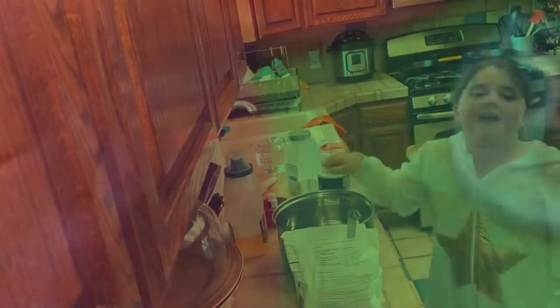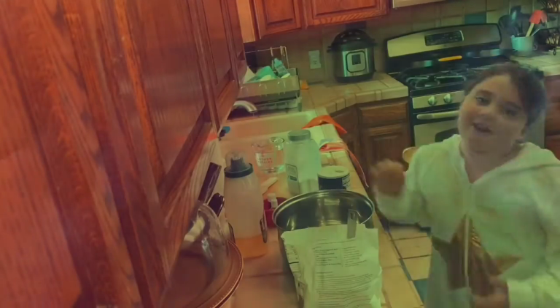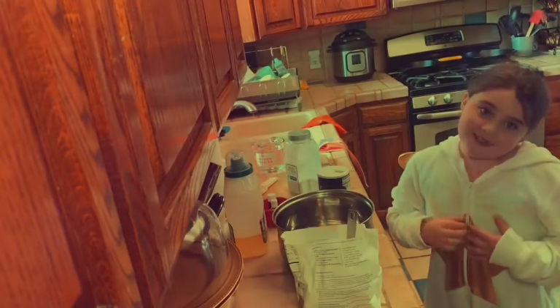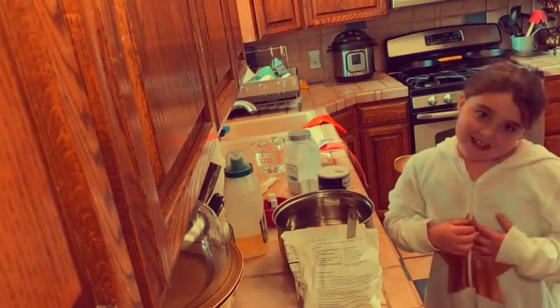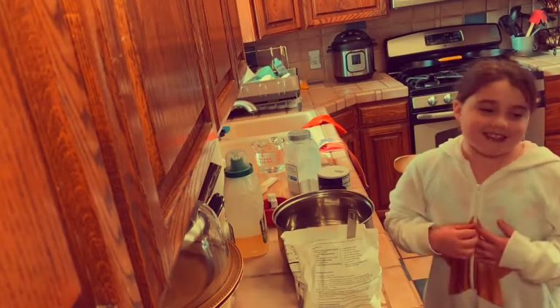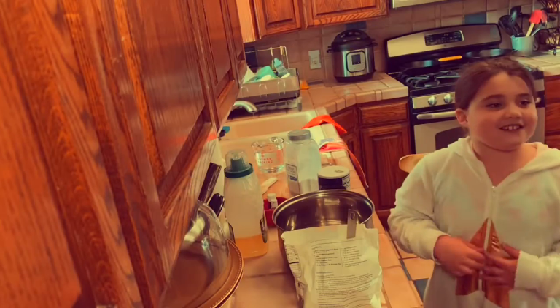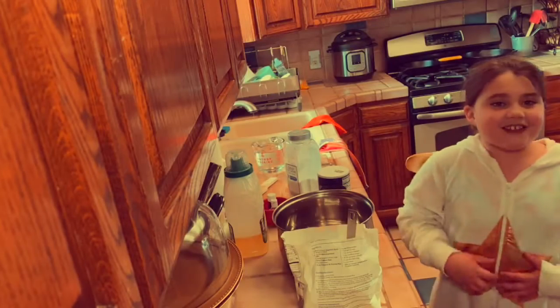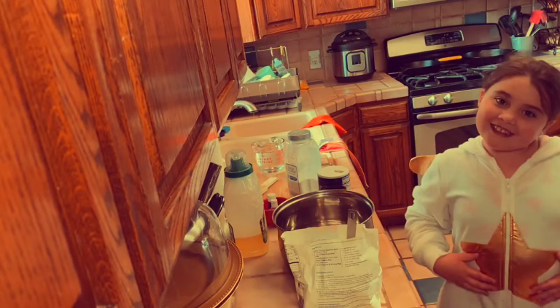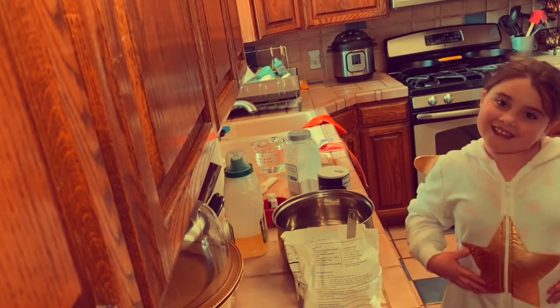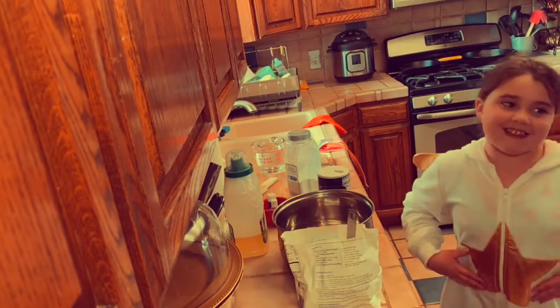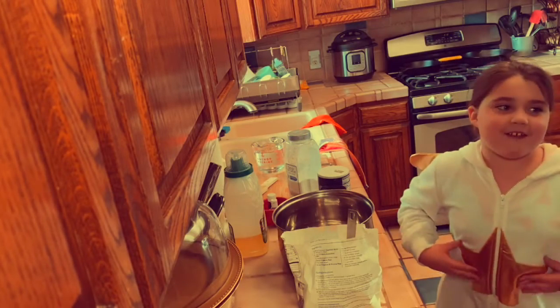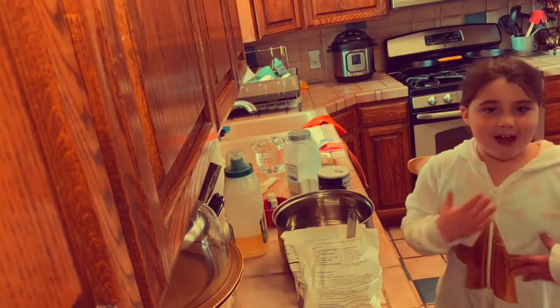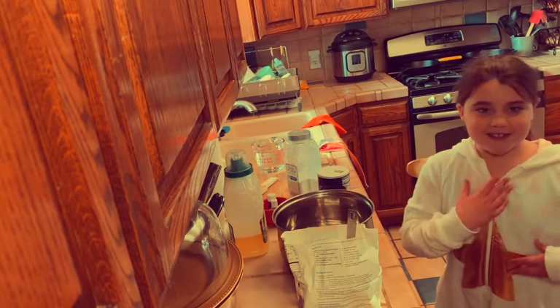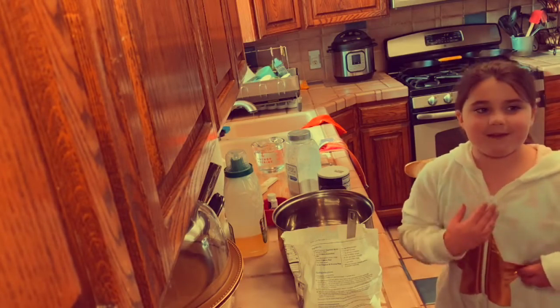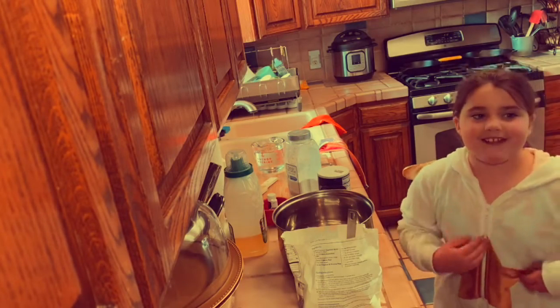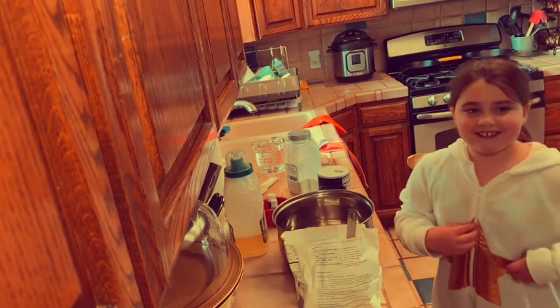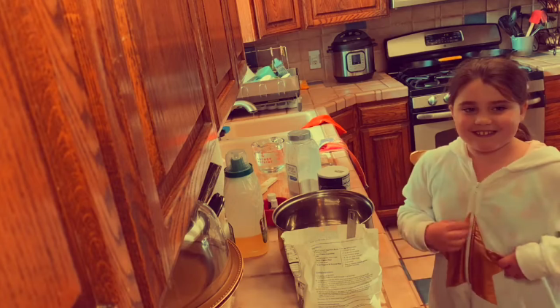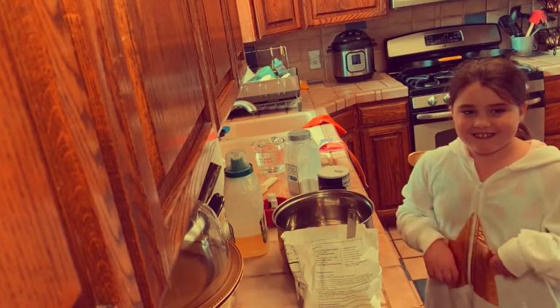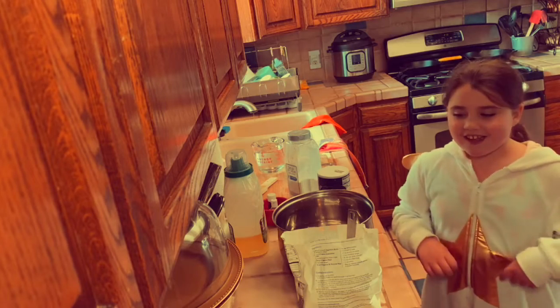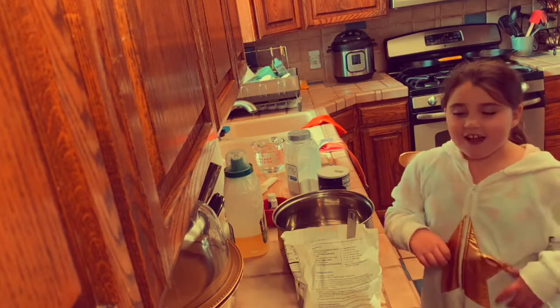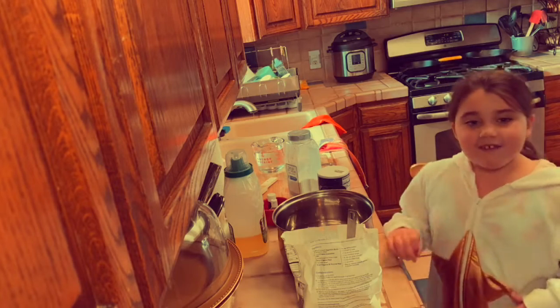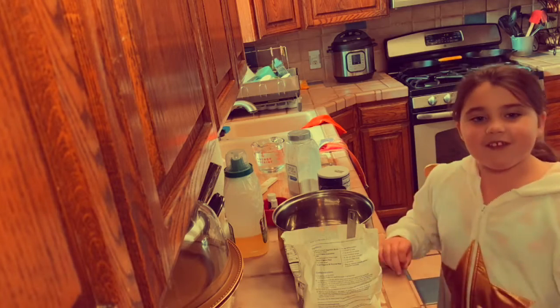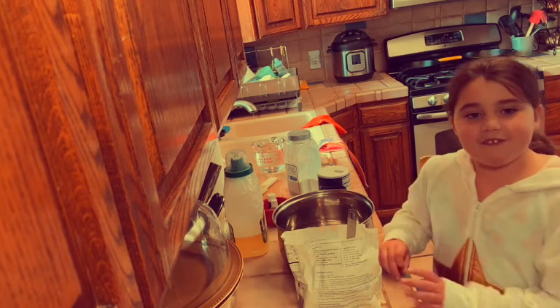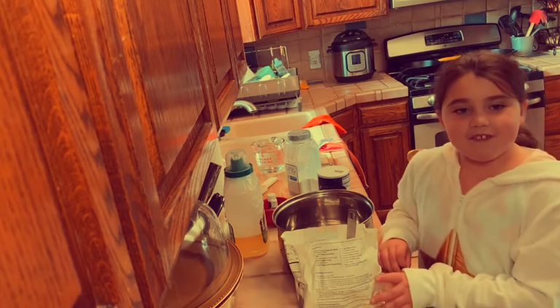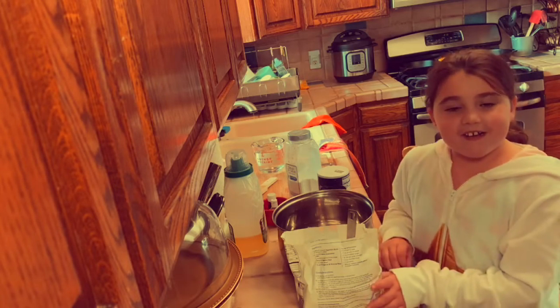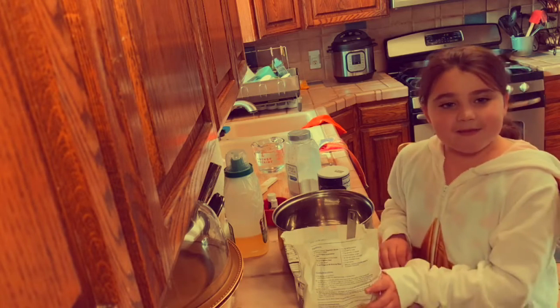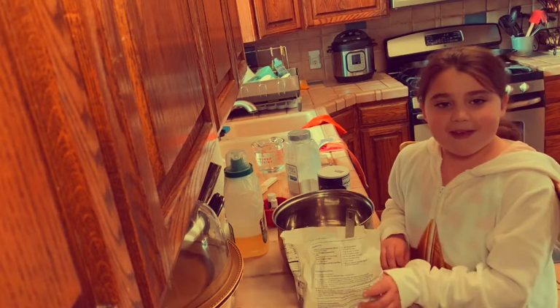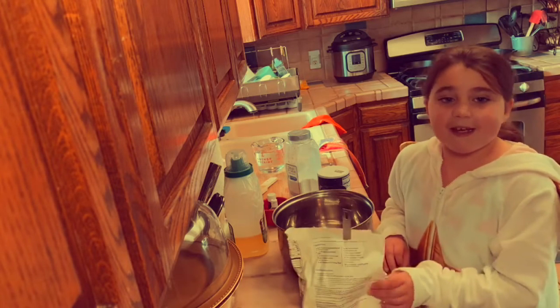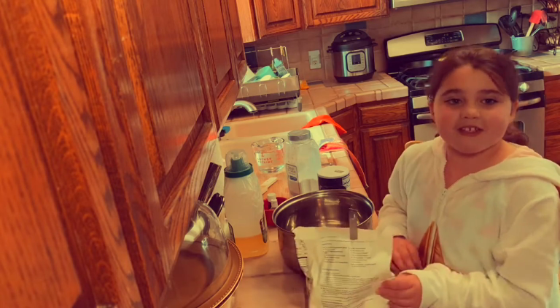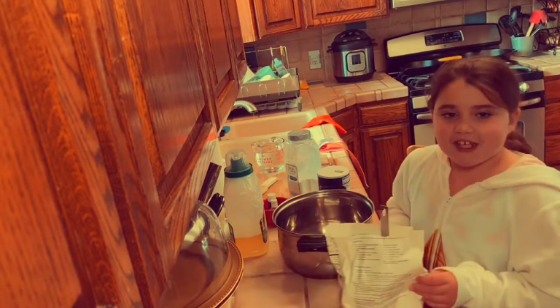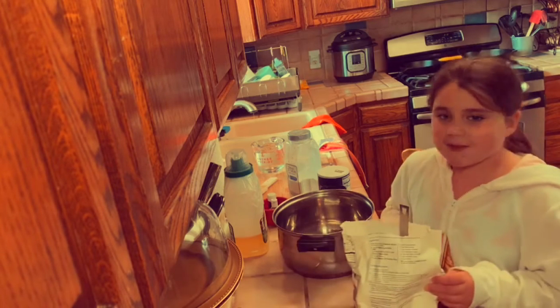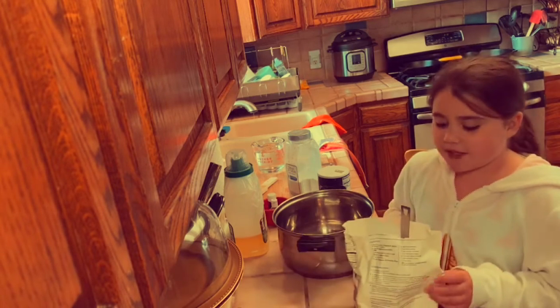Welcome to Nanny's House, it's great to see you. I'm Summer. We're going to be making Jenna's Play-Doh.